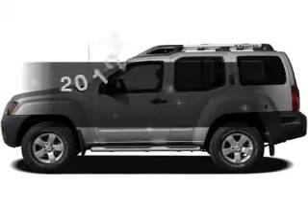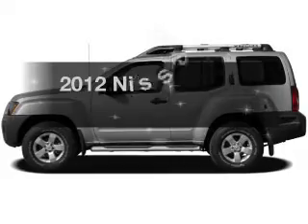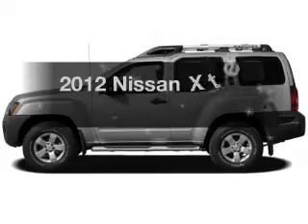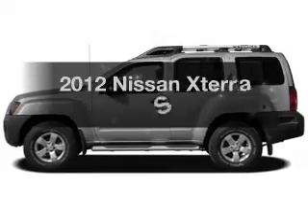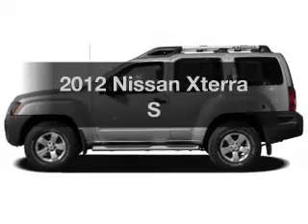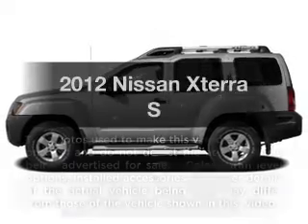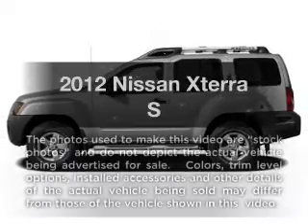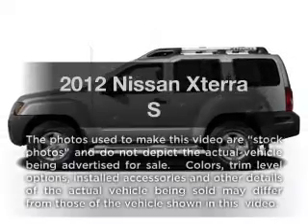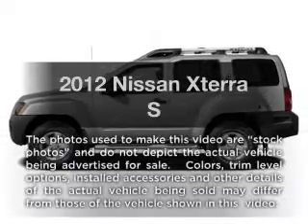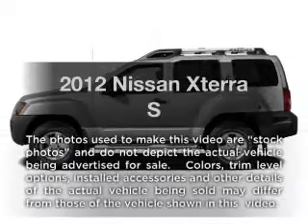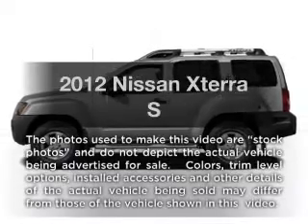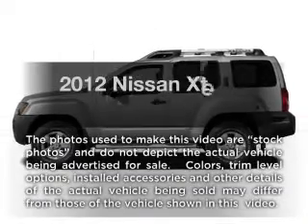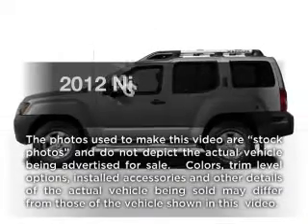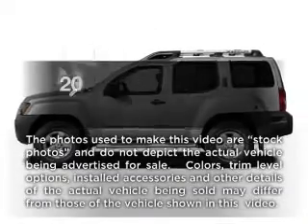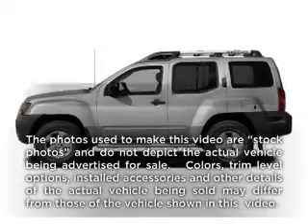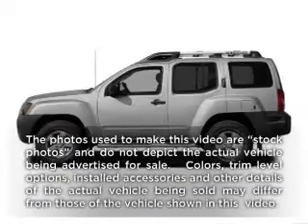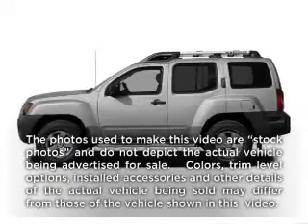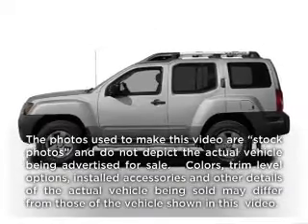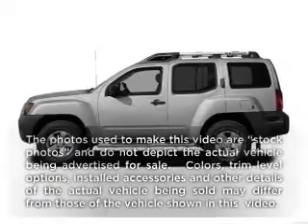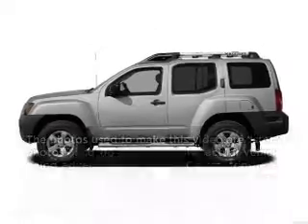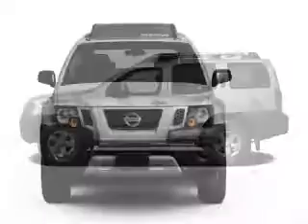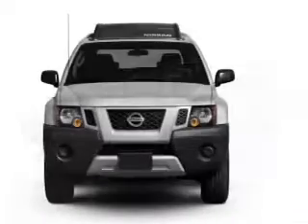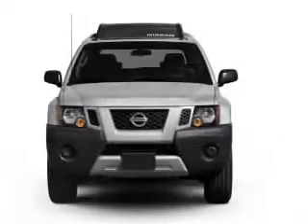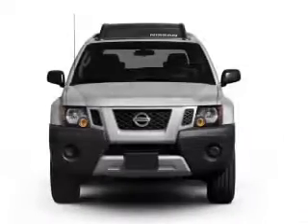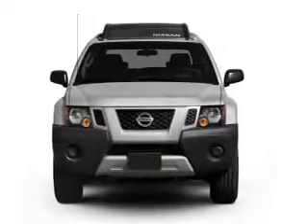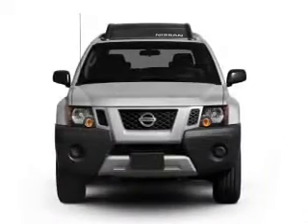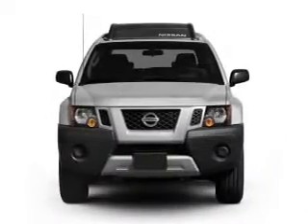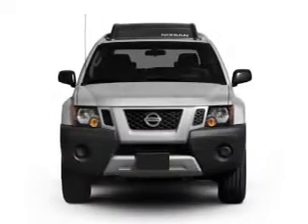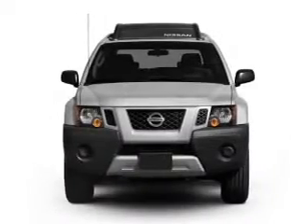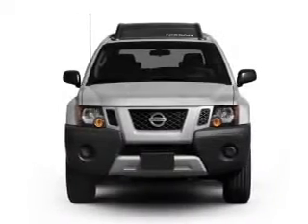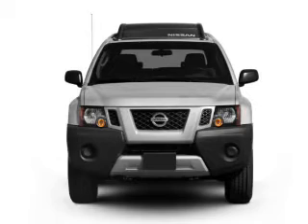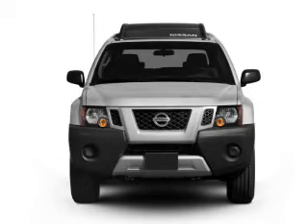Introducing the 2012 Nissan XTERRA — everything you need under one roof with this great vehicle.